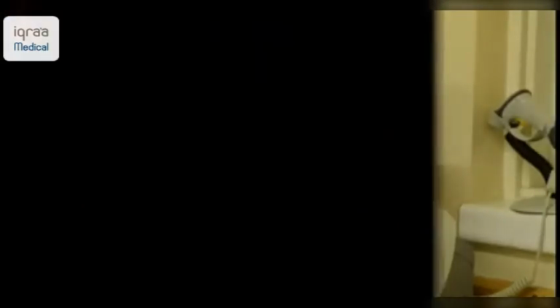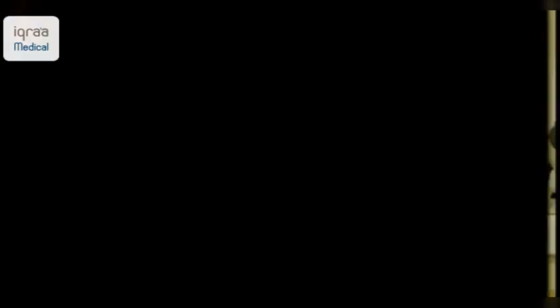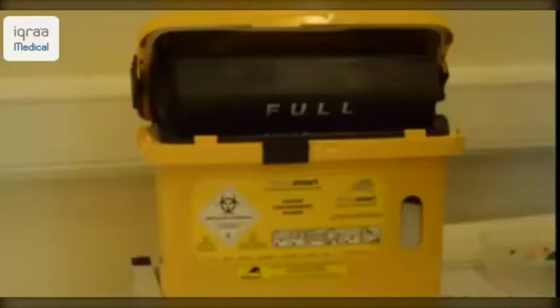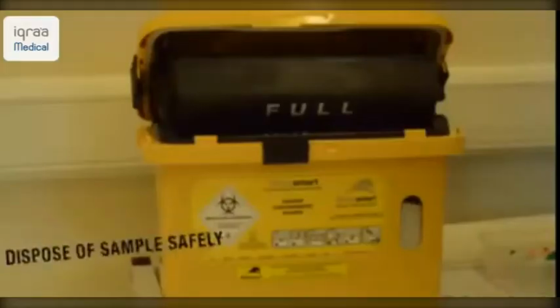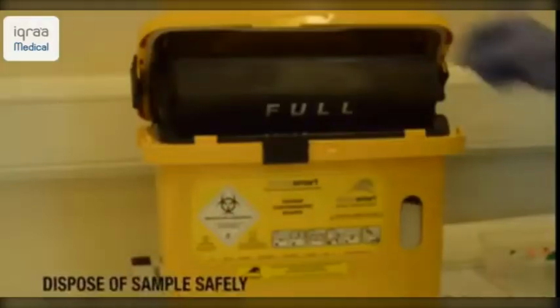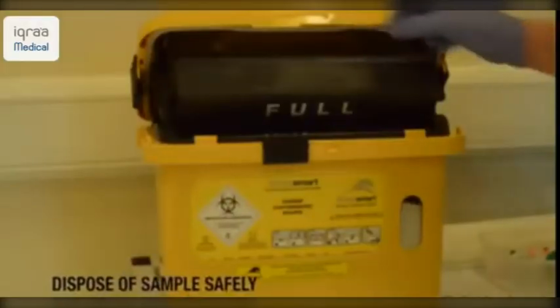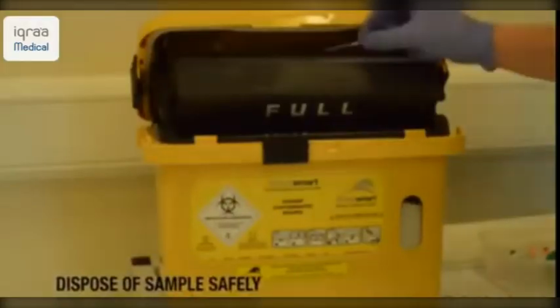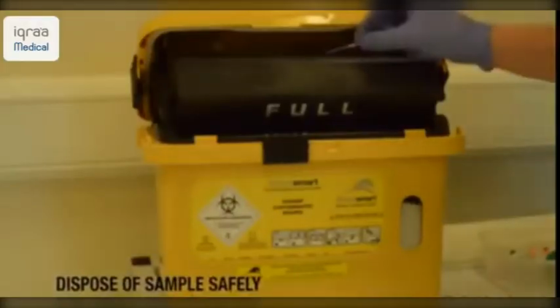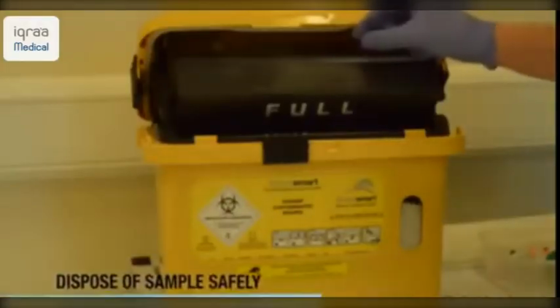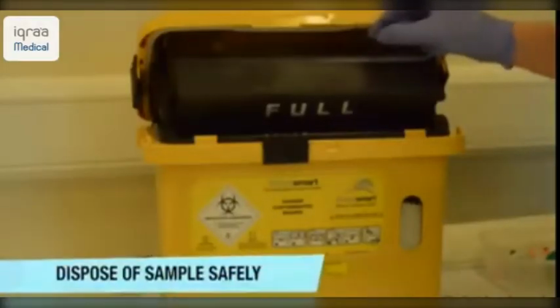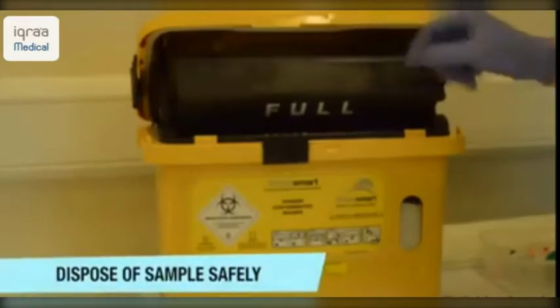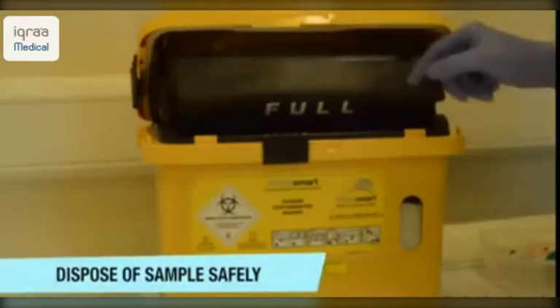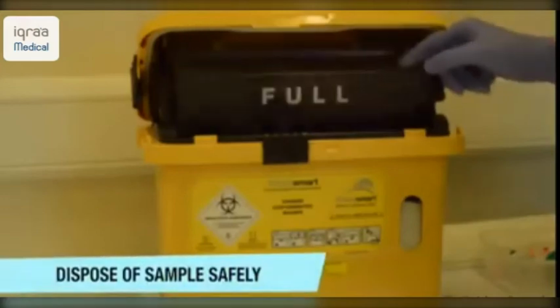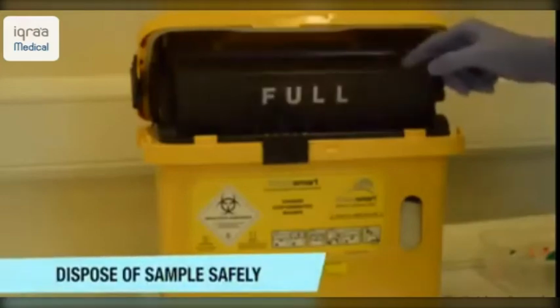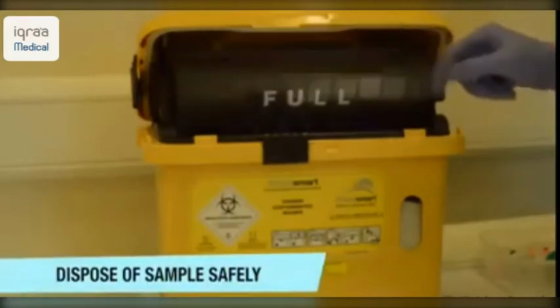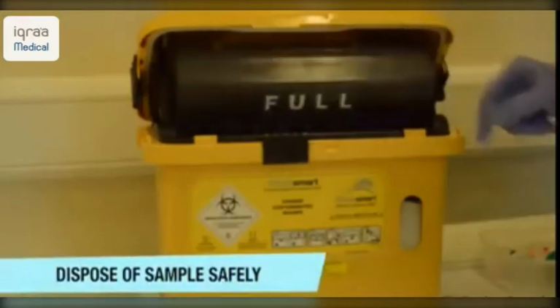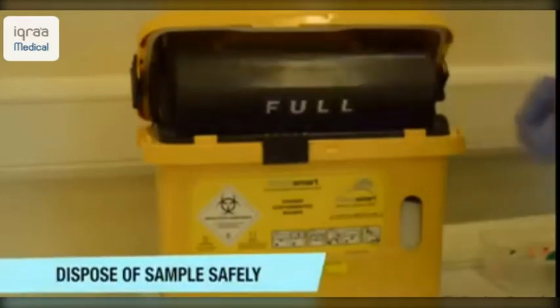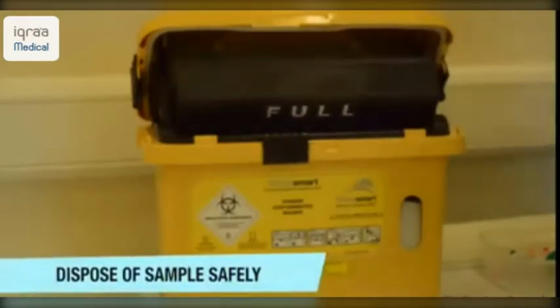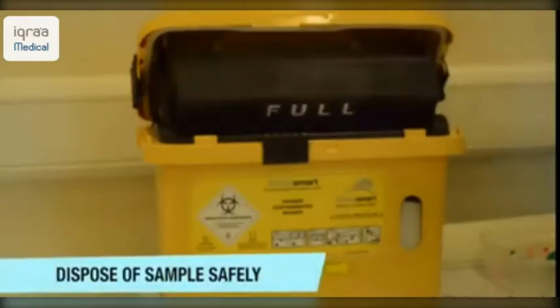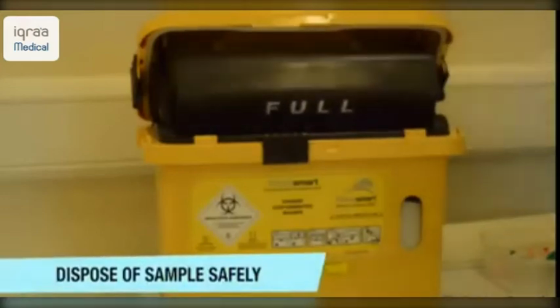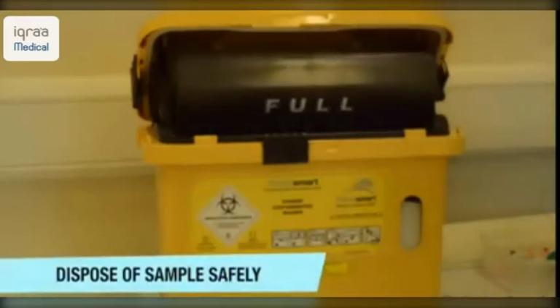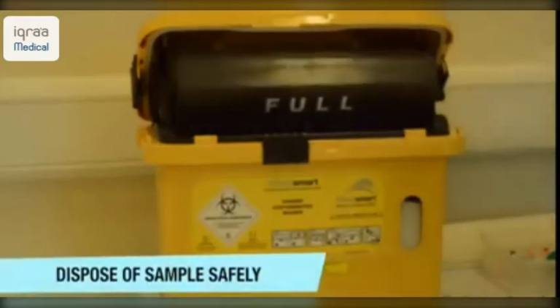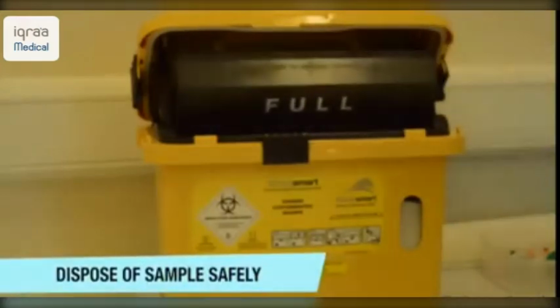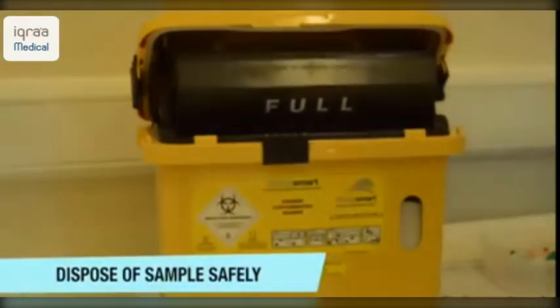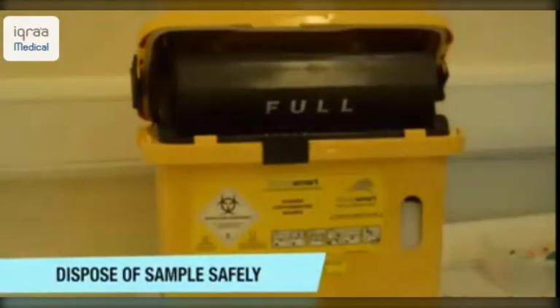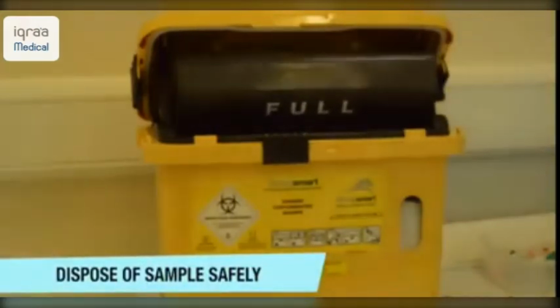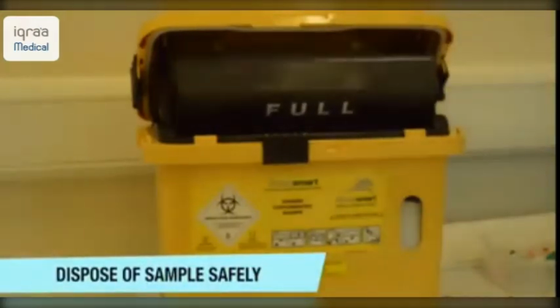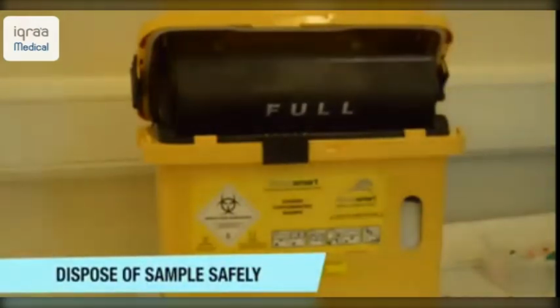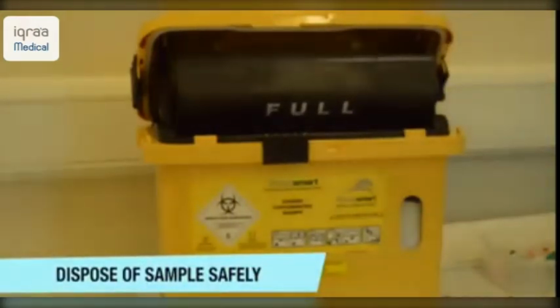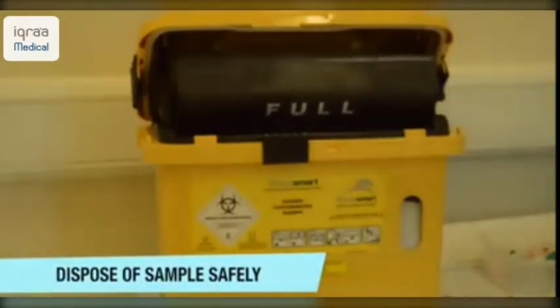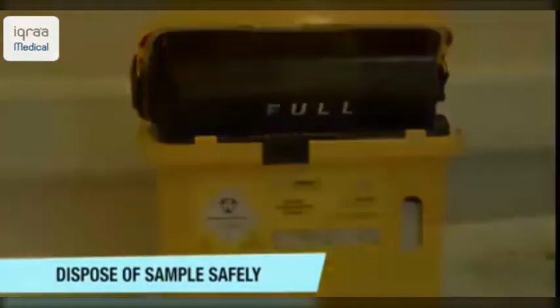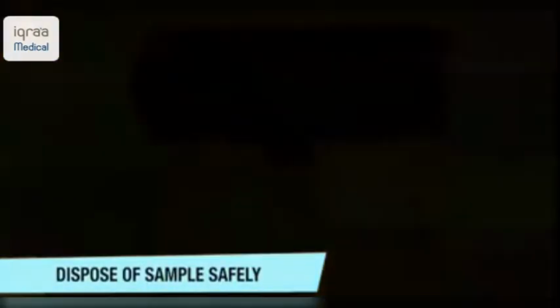Again, ensure that you dispose of your sample safely at the end of this procedure.